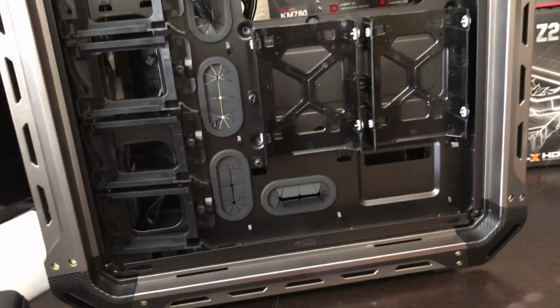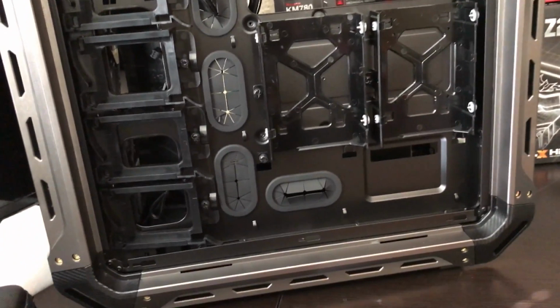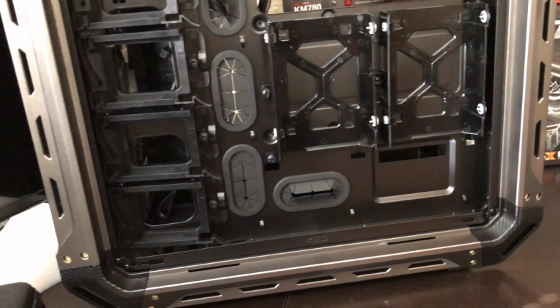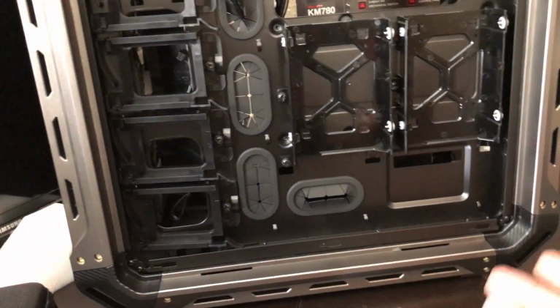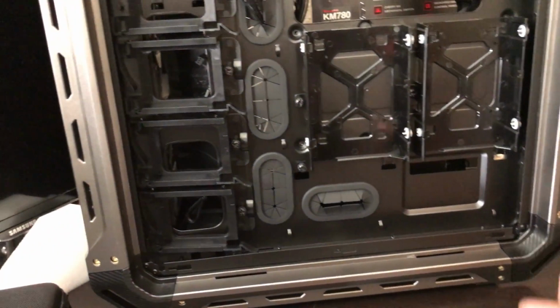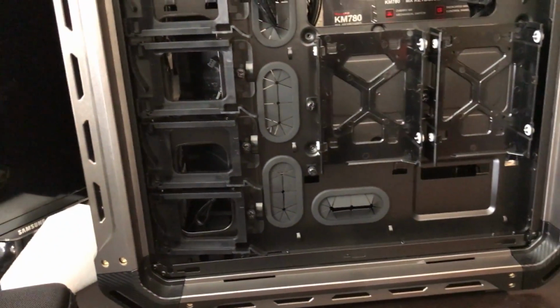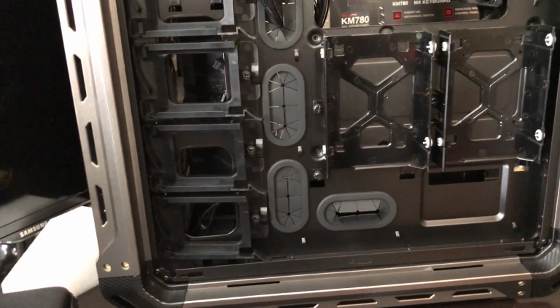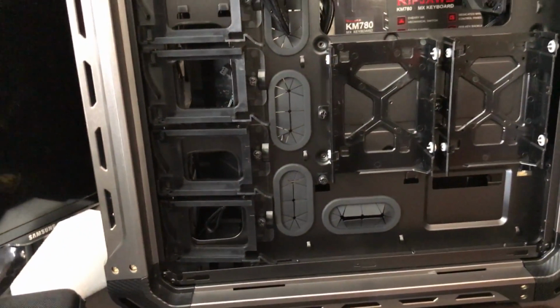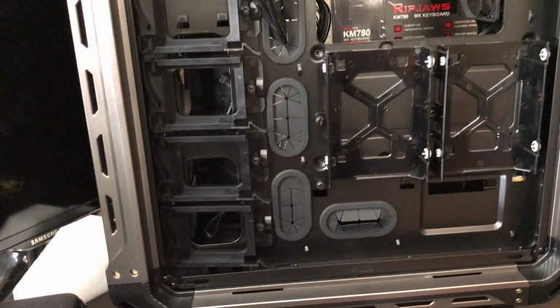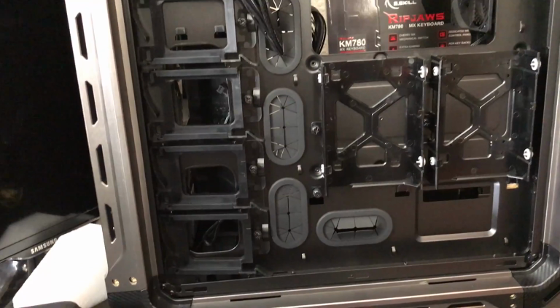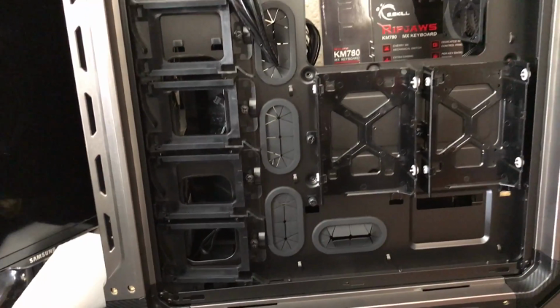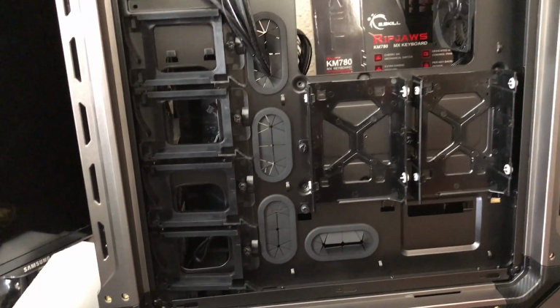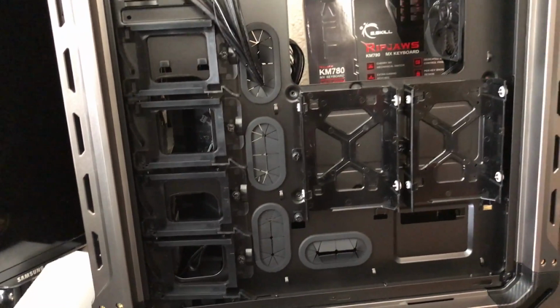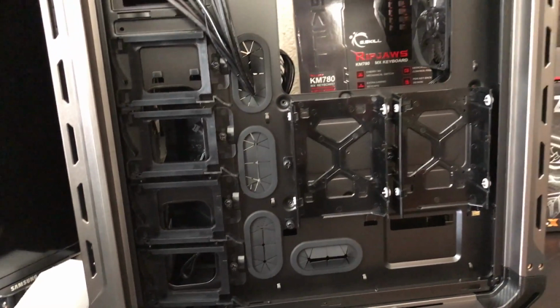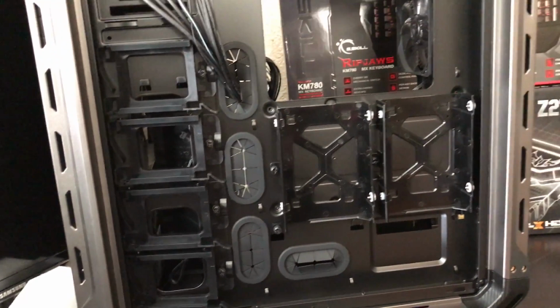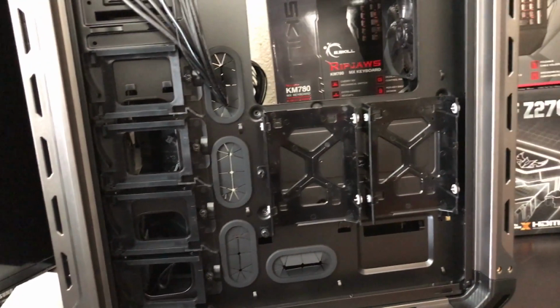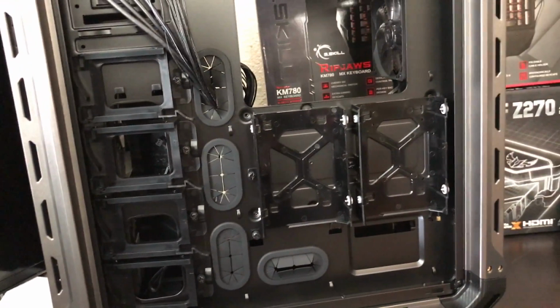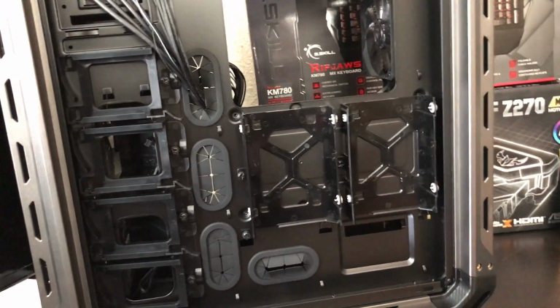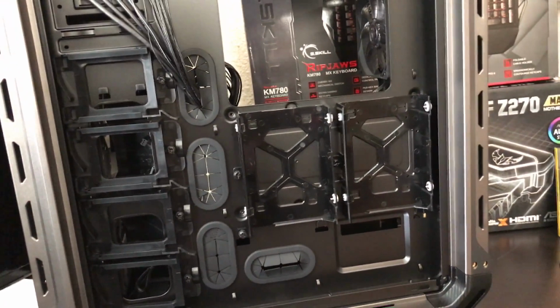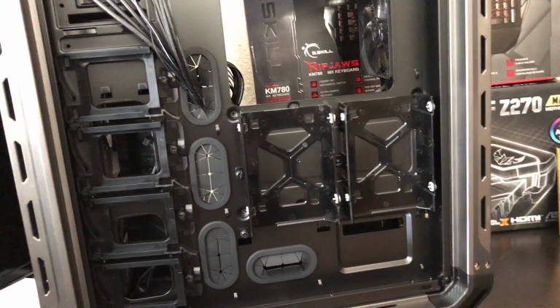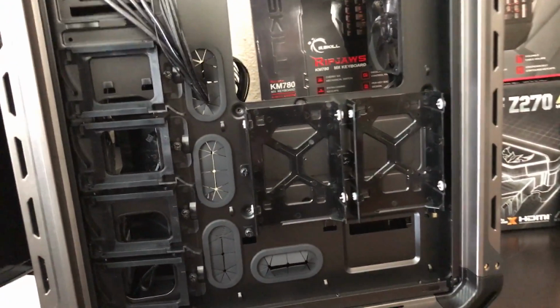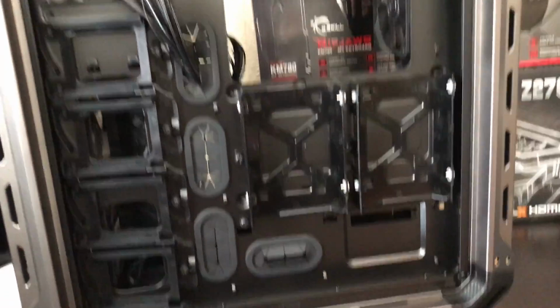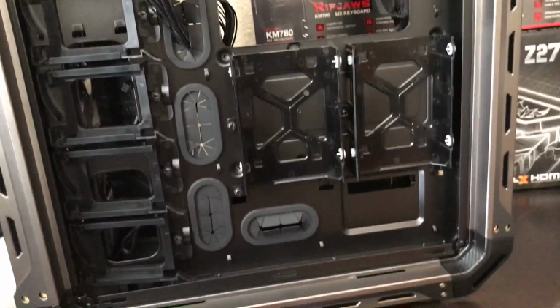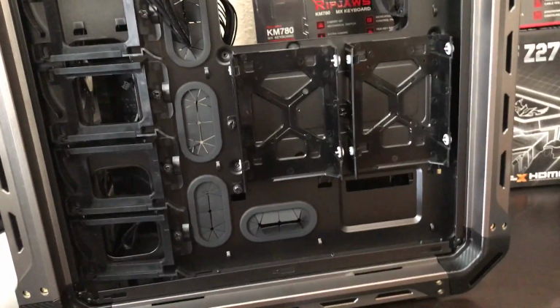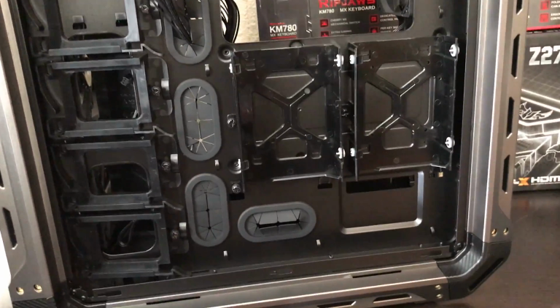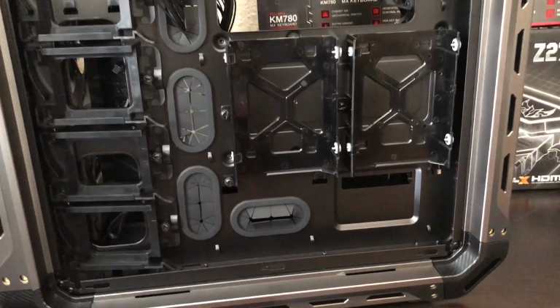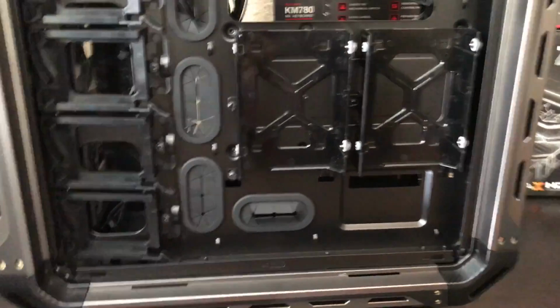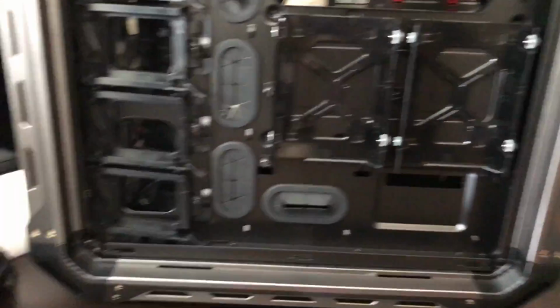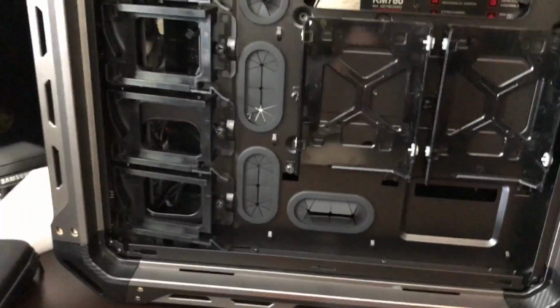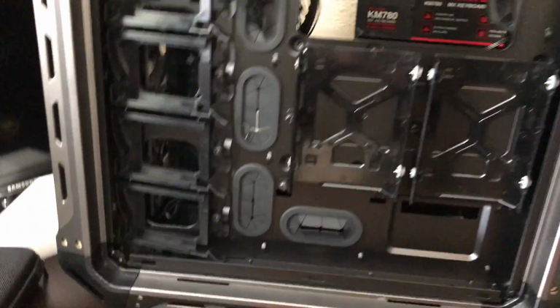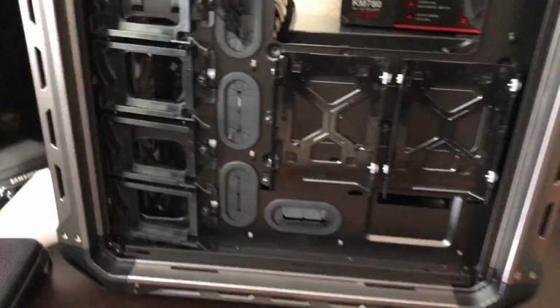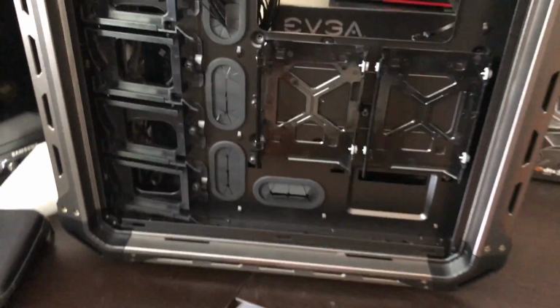So what can I say about this case? This is one of the best ones right now. I love it.